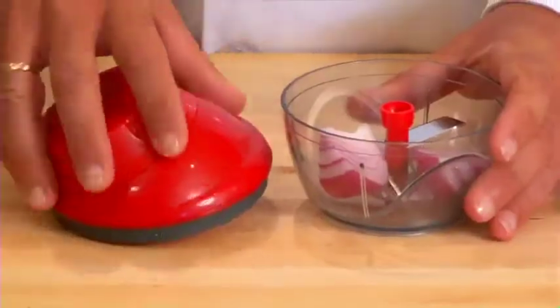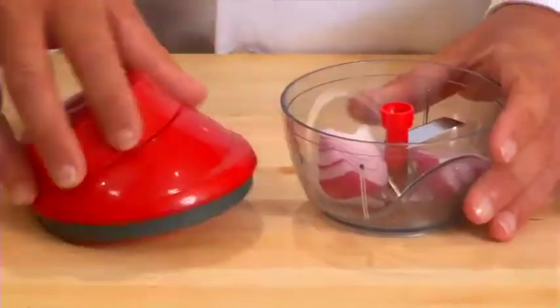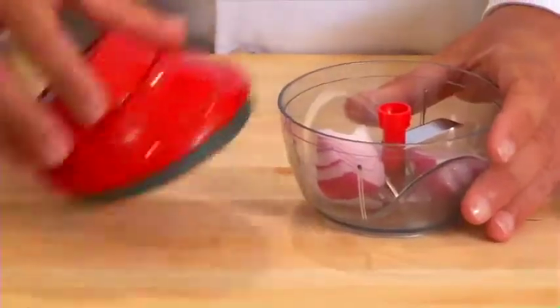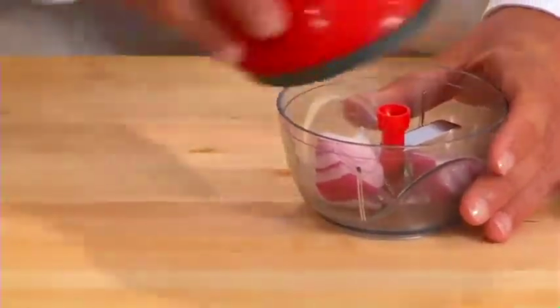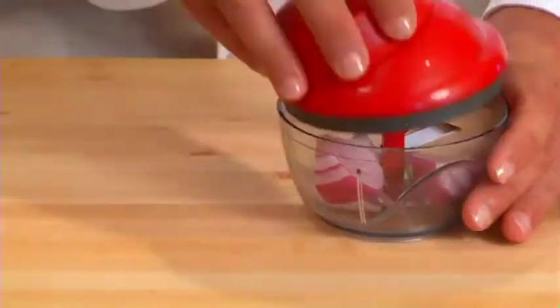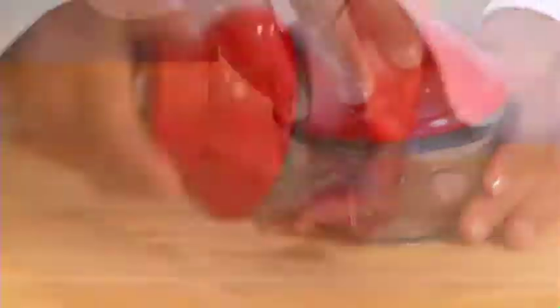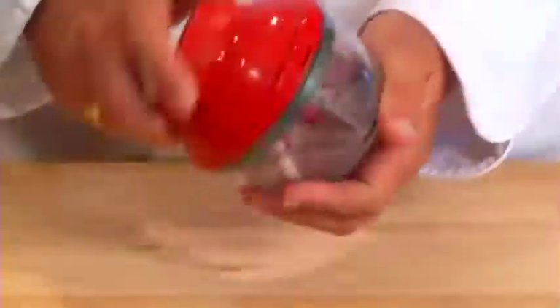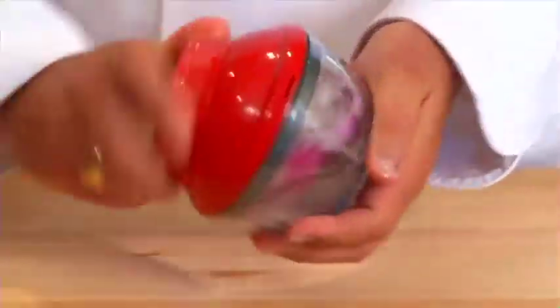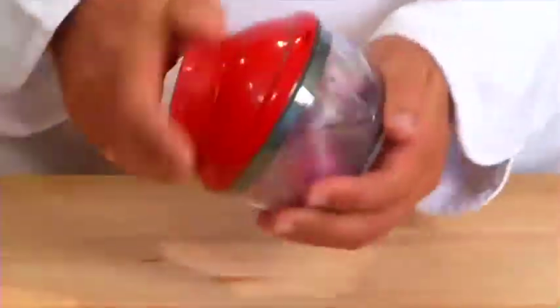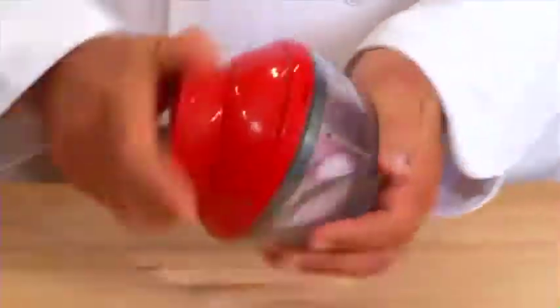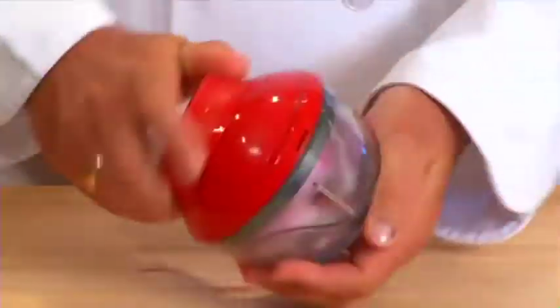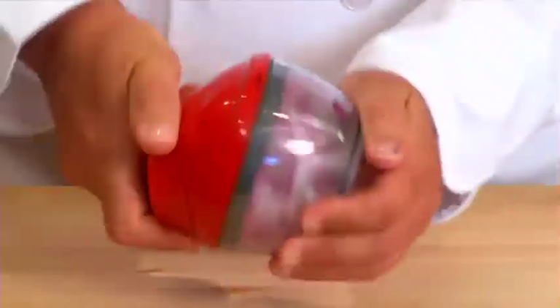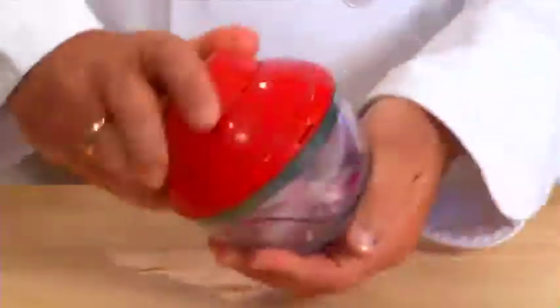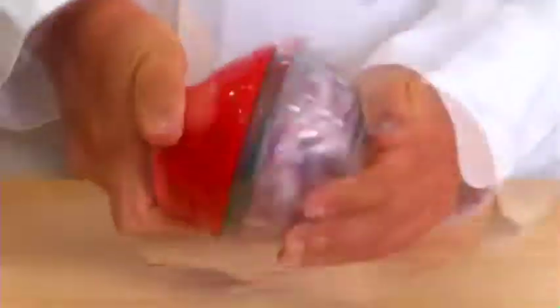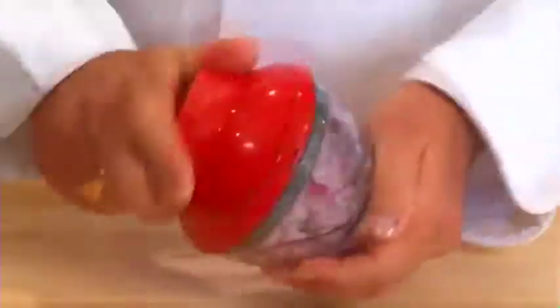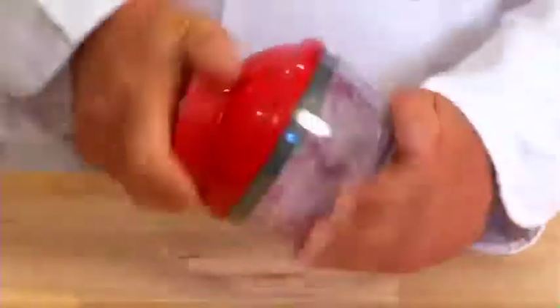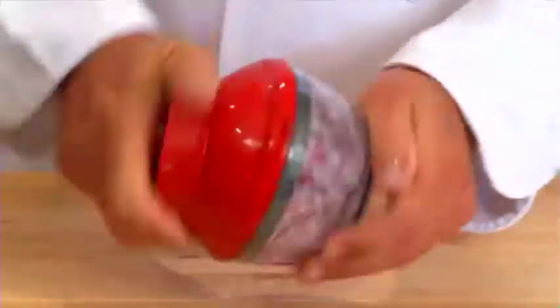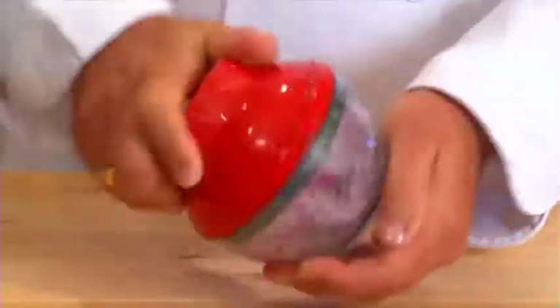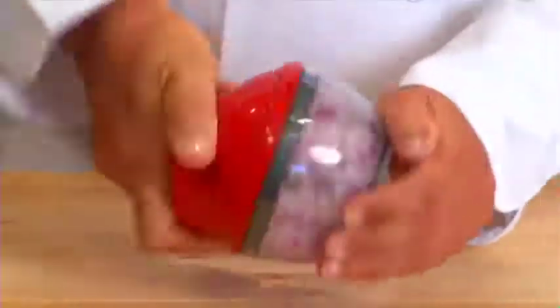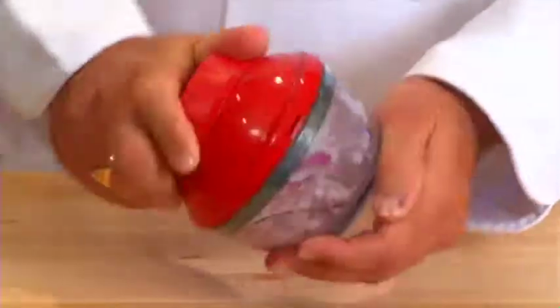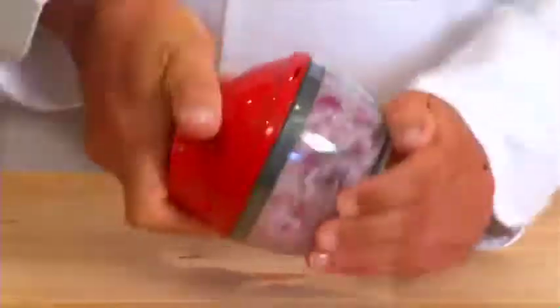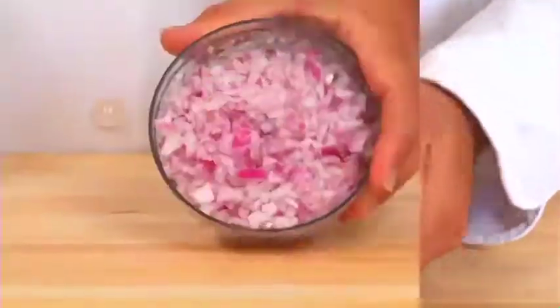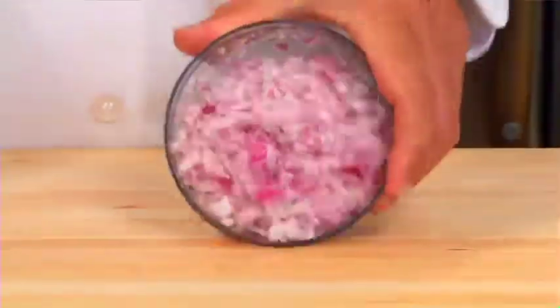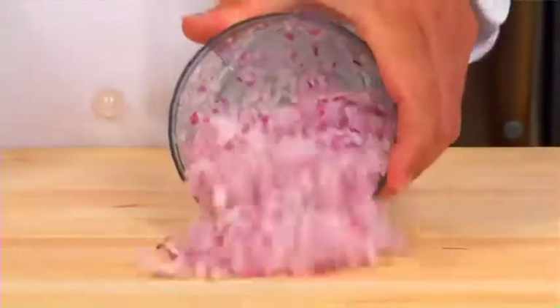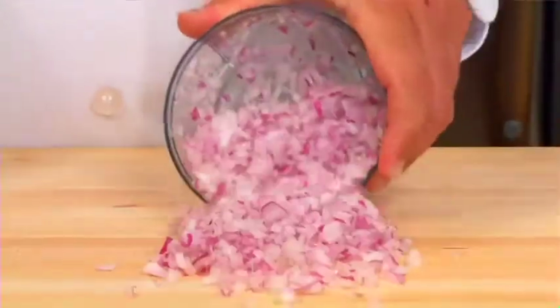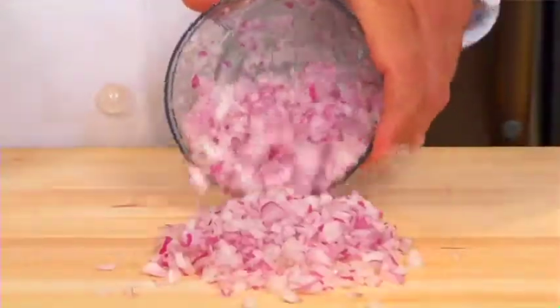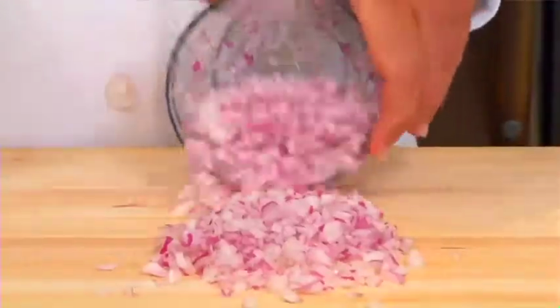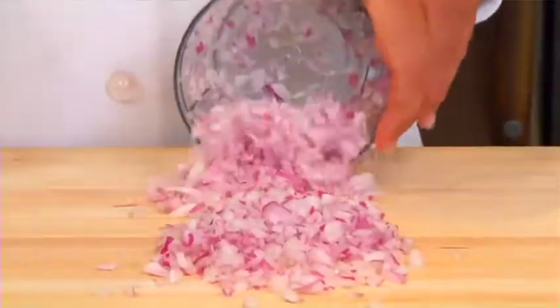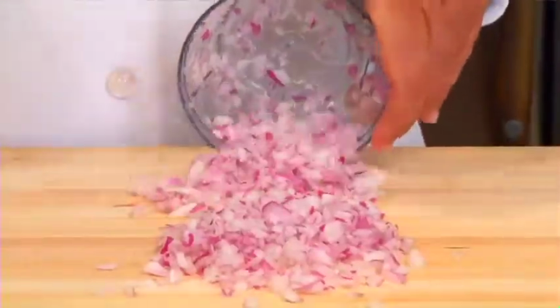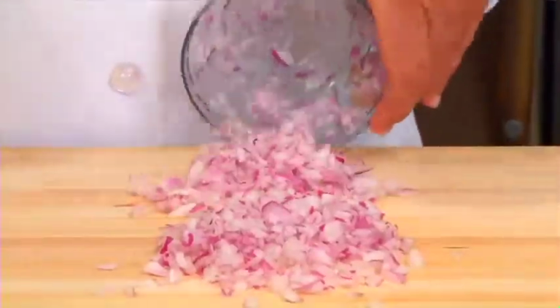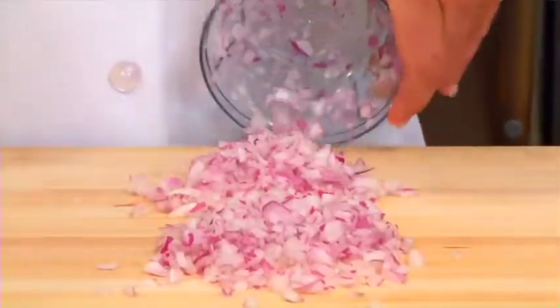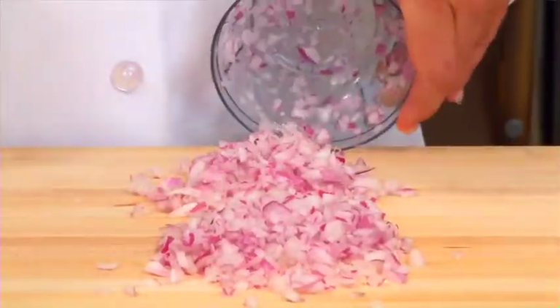Twist a few times for coarse pieces. The more you twist, the finer it chops. No knives, no tears, no mess.